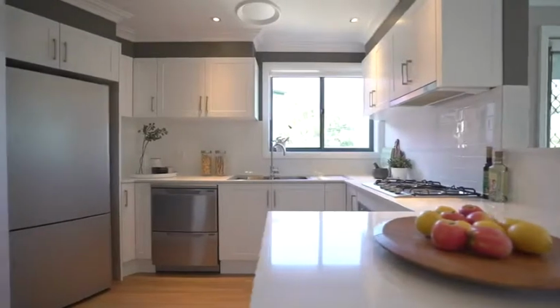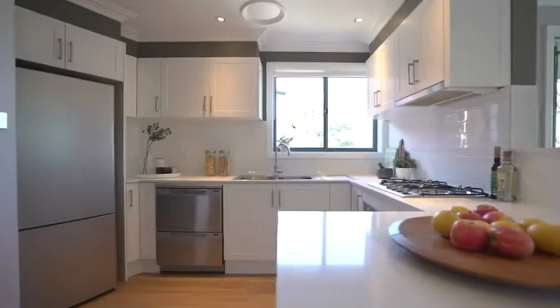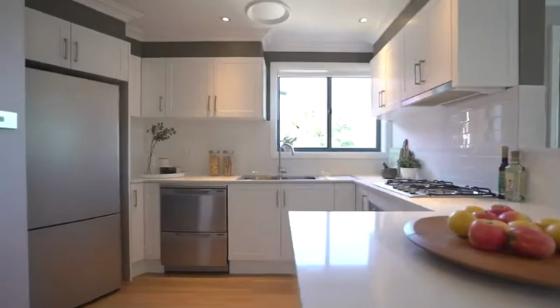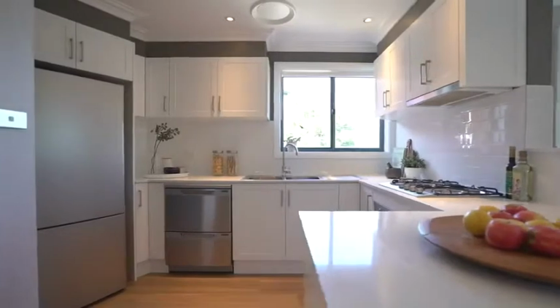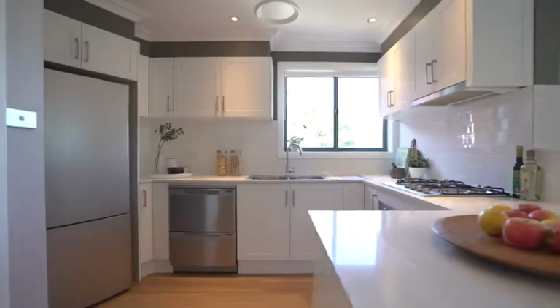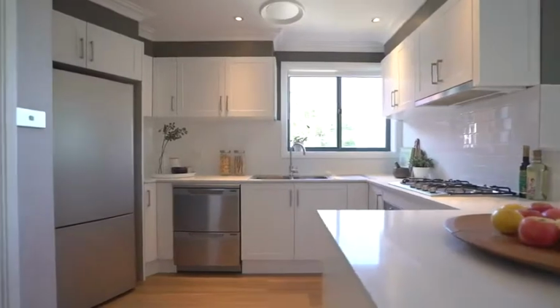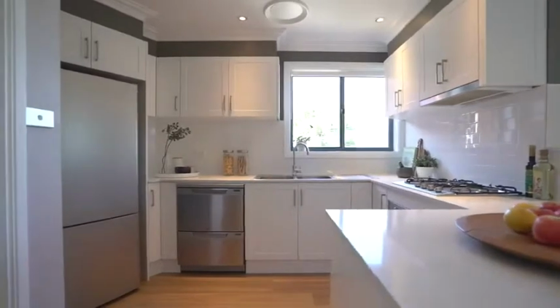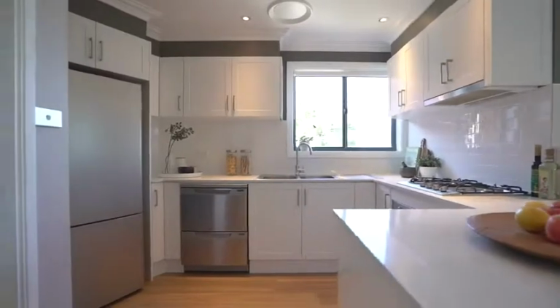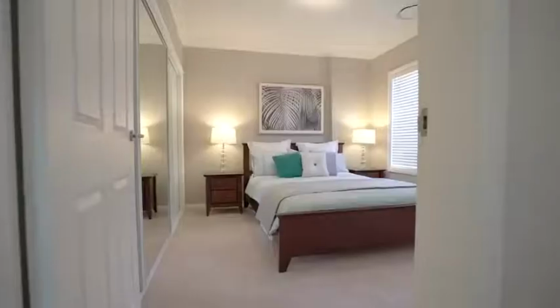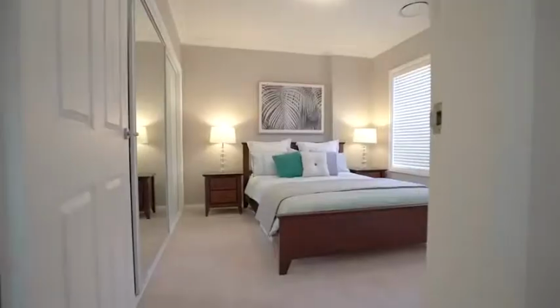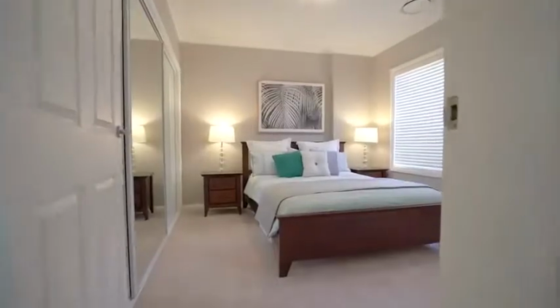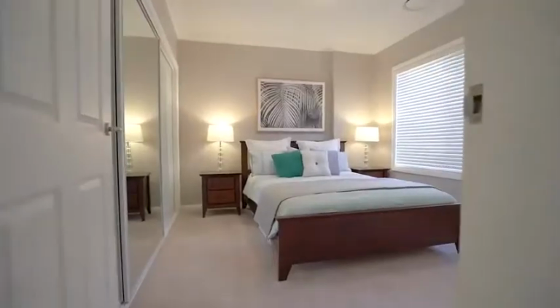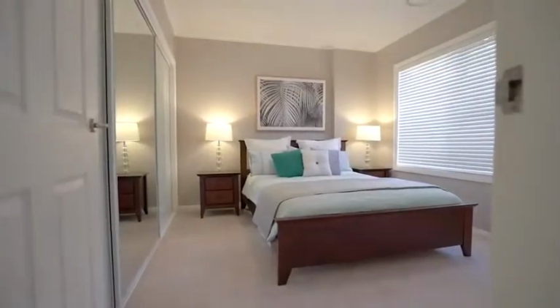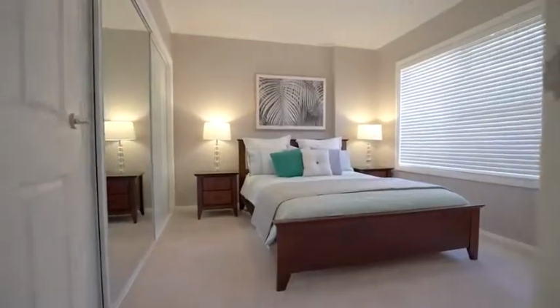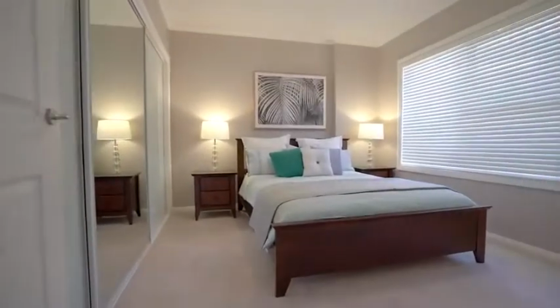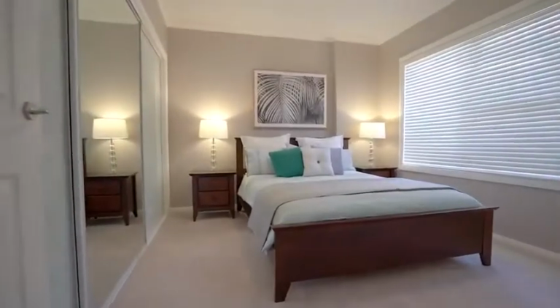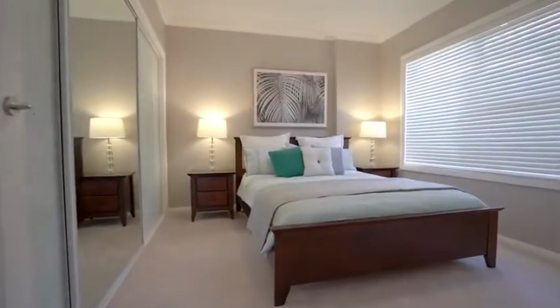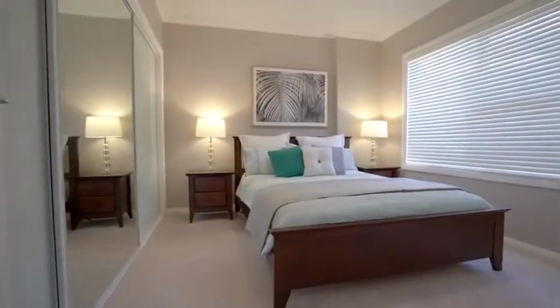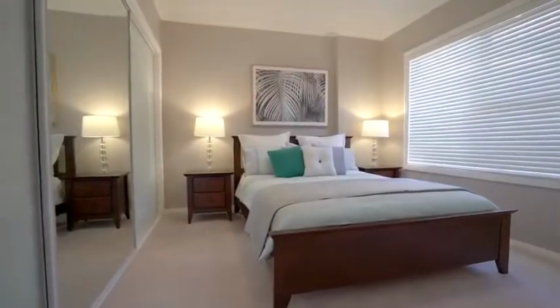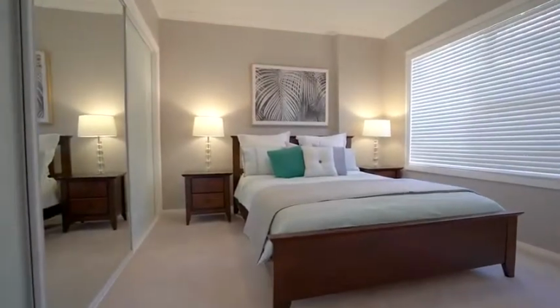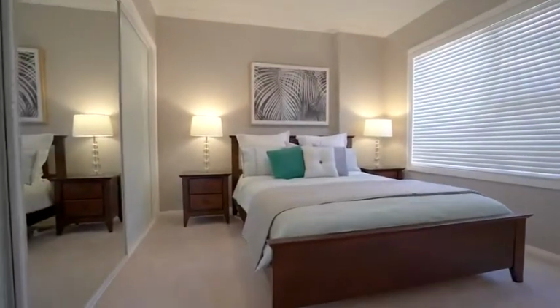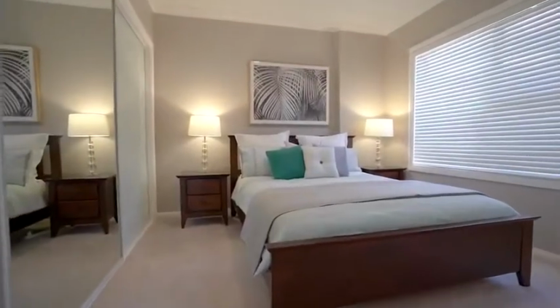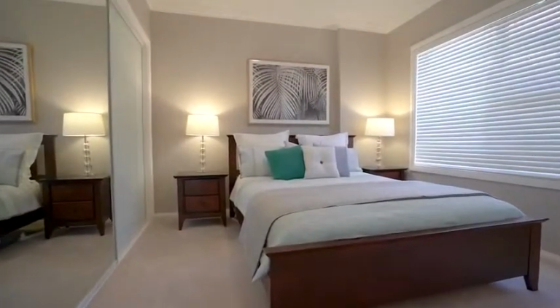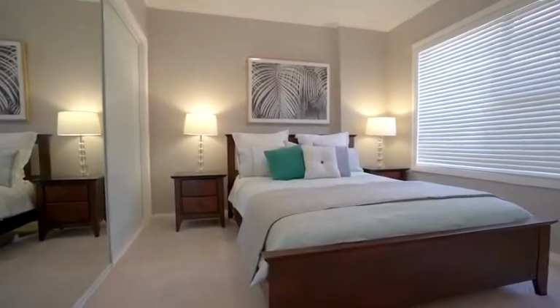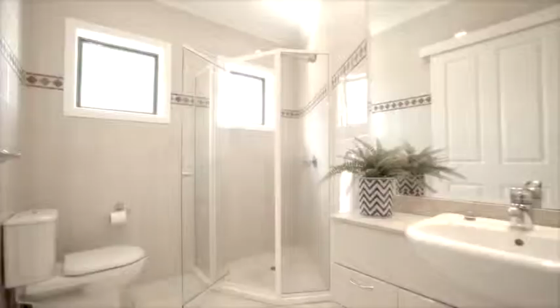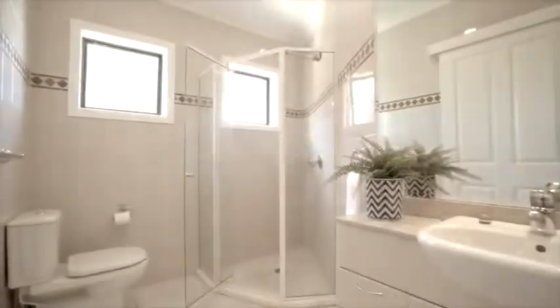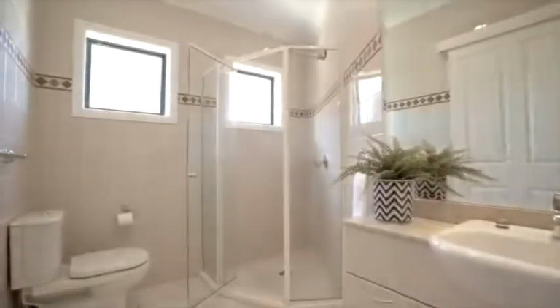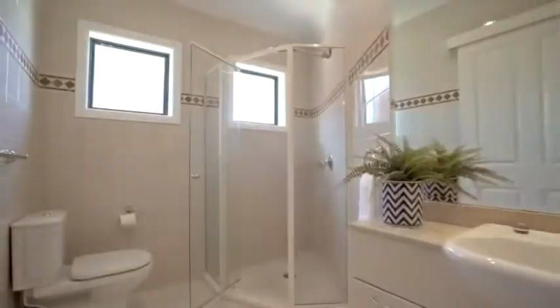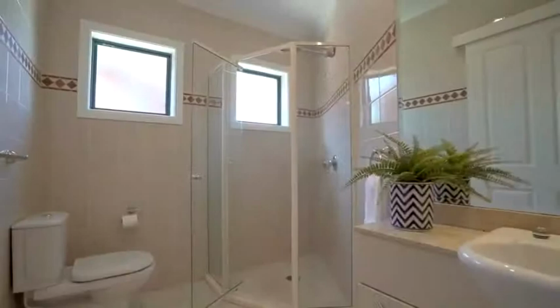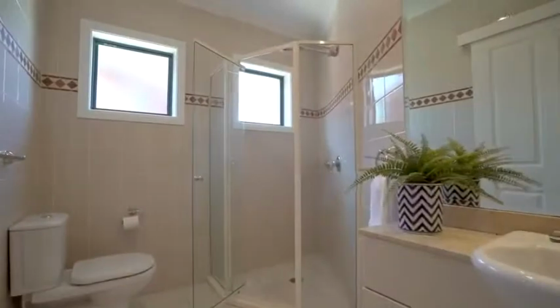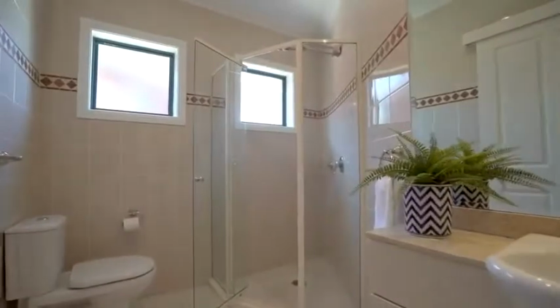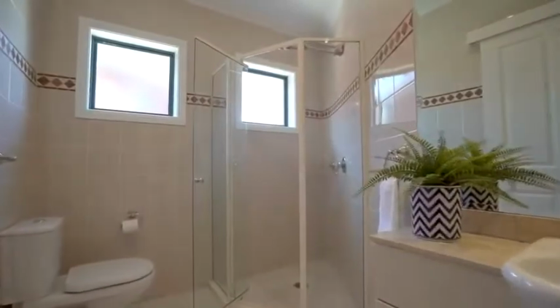On this level there is a large main bedroom with built-in robes and a large ensuite with a huge spa bath.